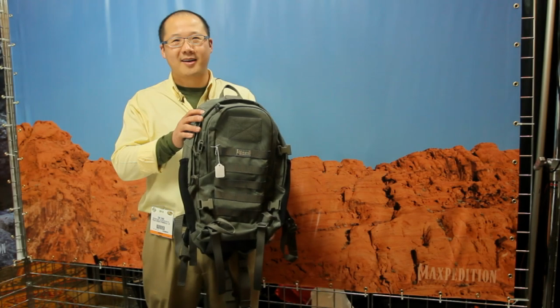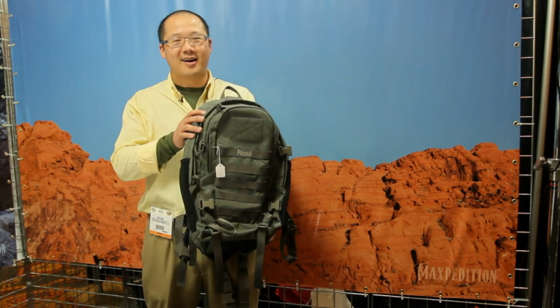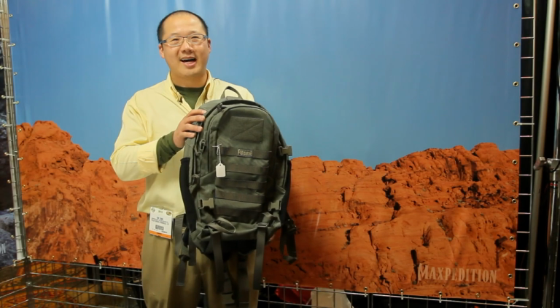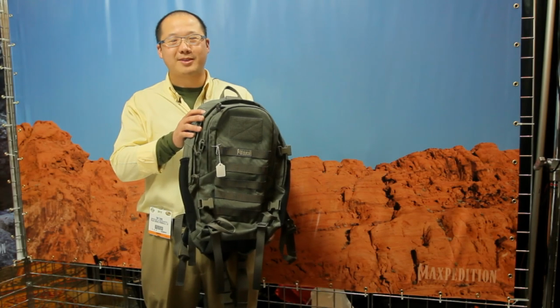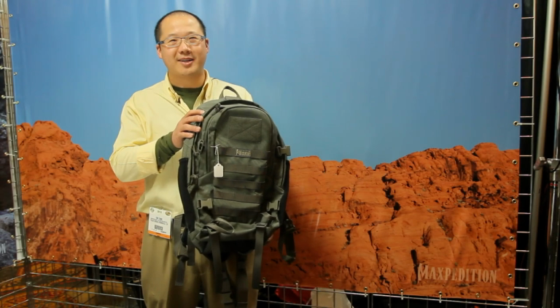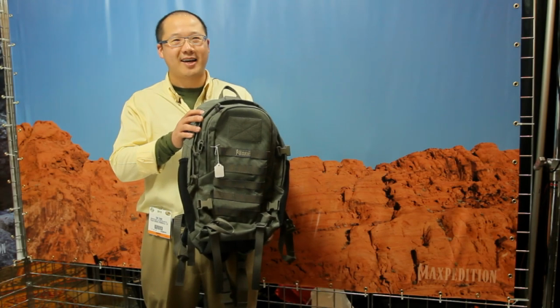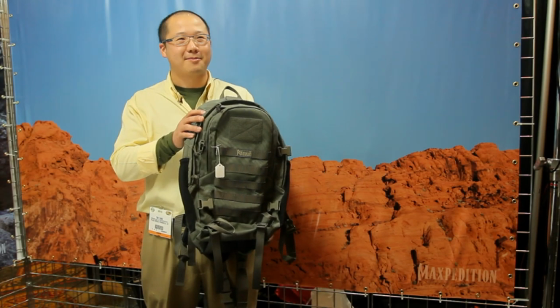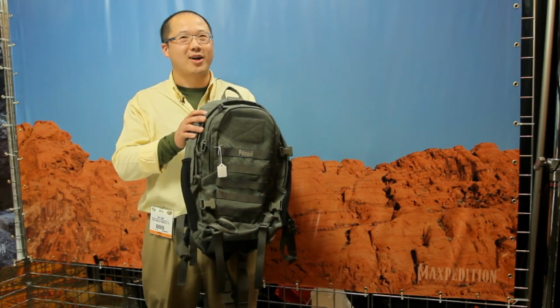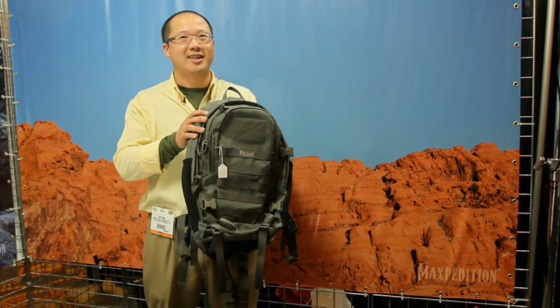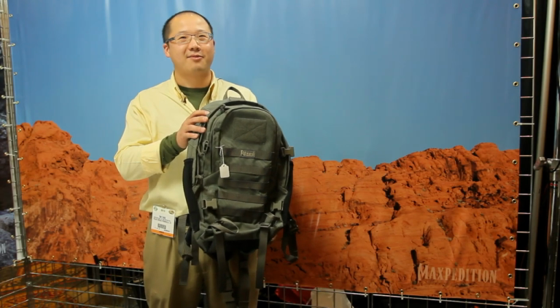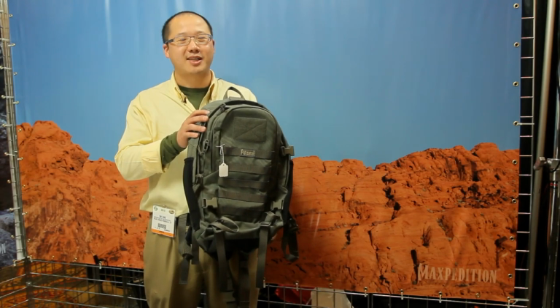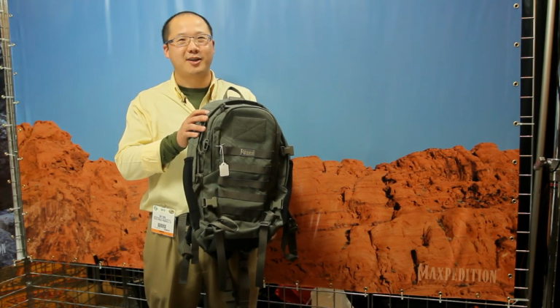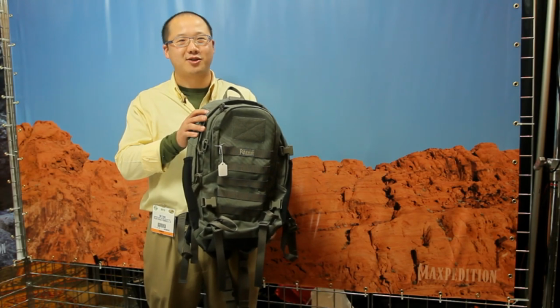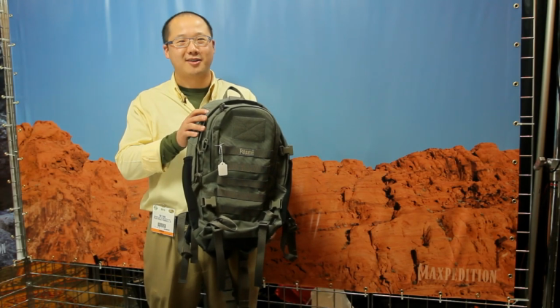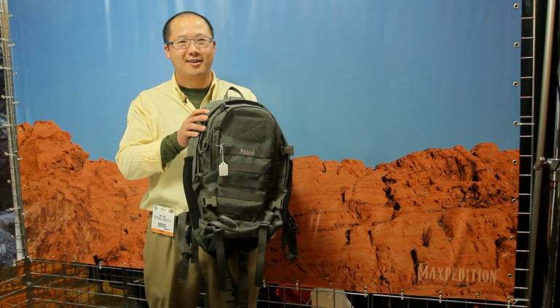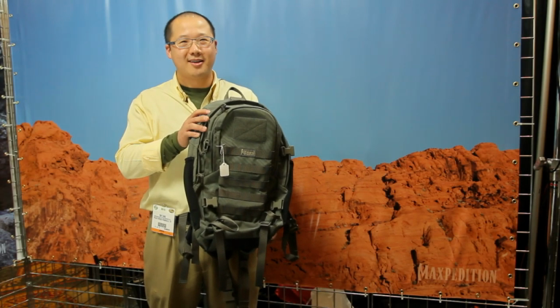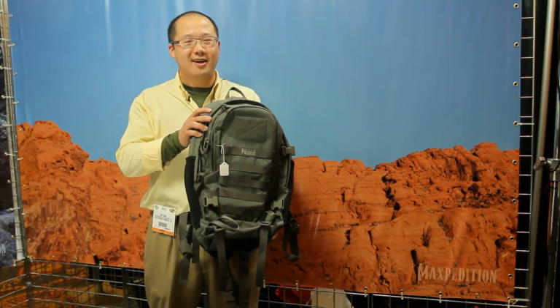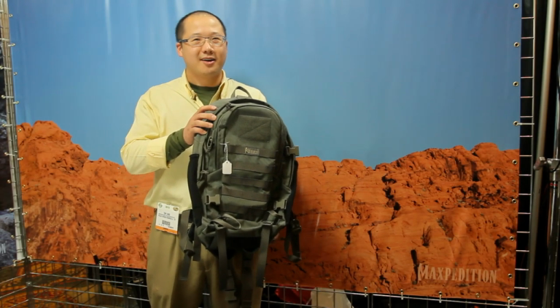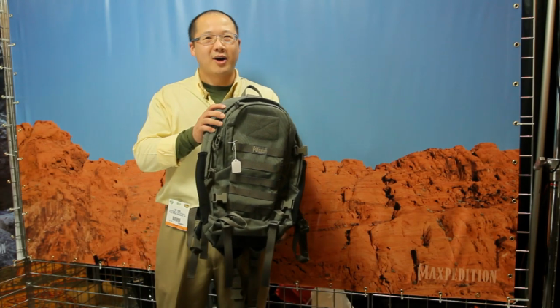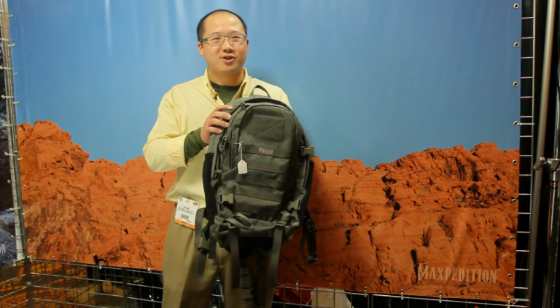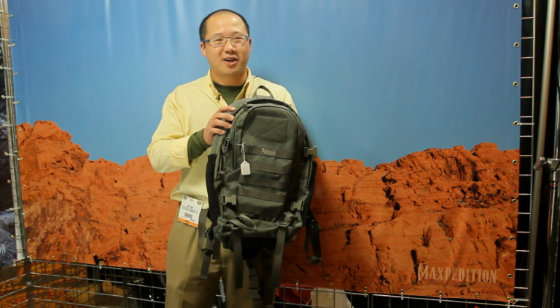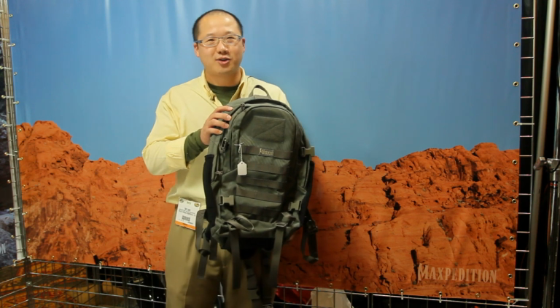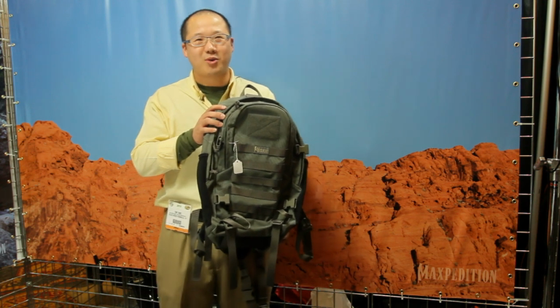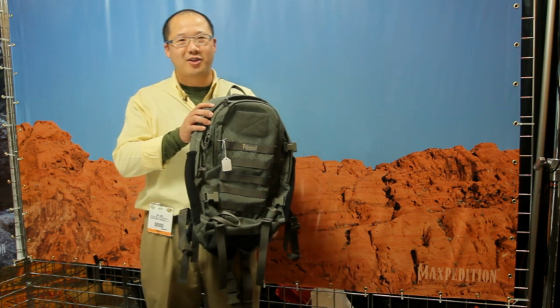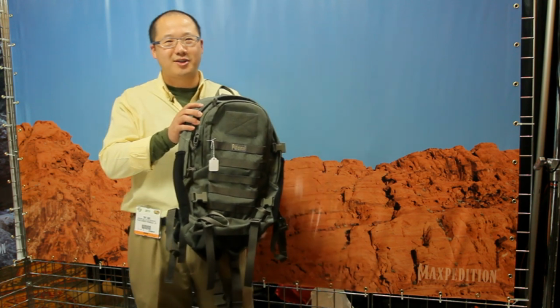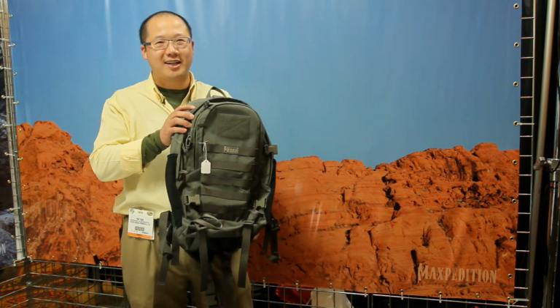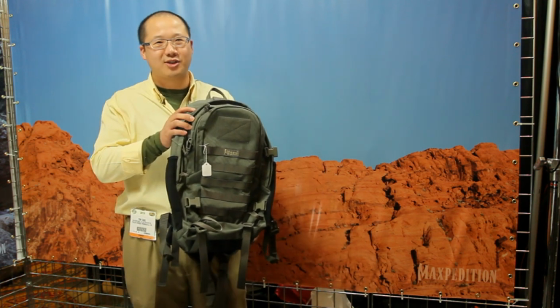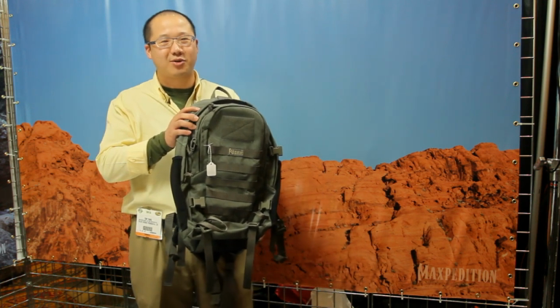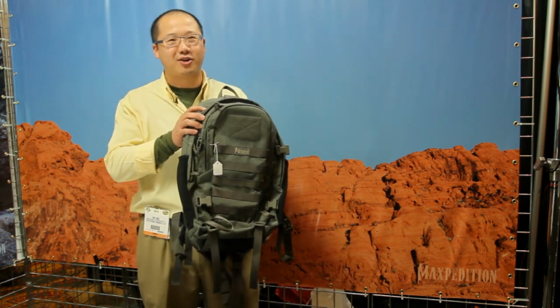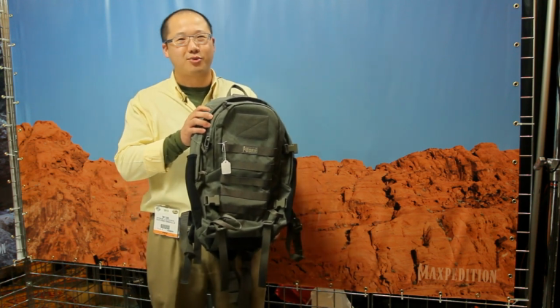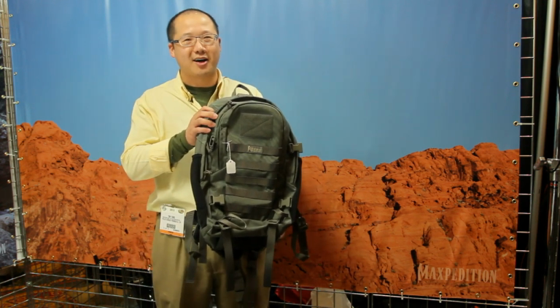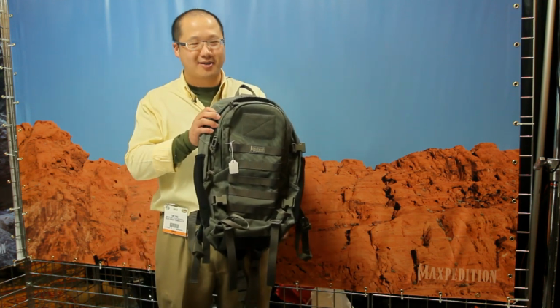Hi, I'm Tim Tang, president of Maxpedition. We're at SHOT Show 2013 and showing our new products.